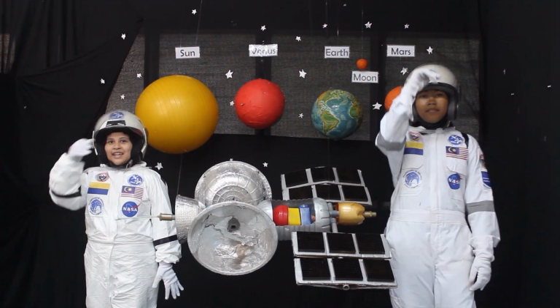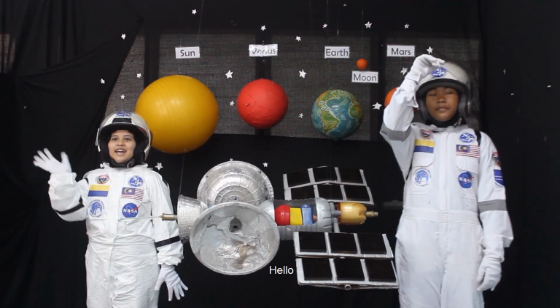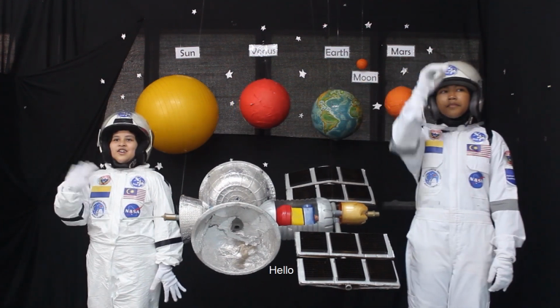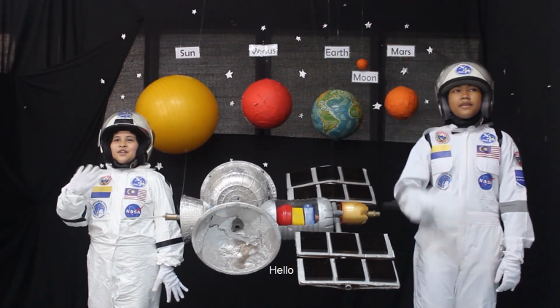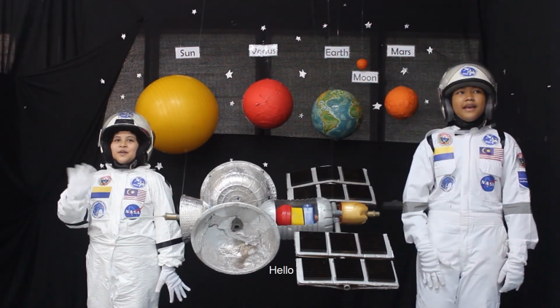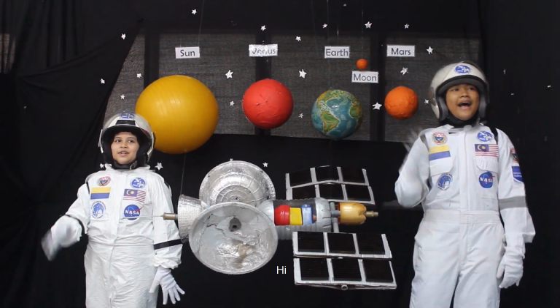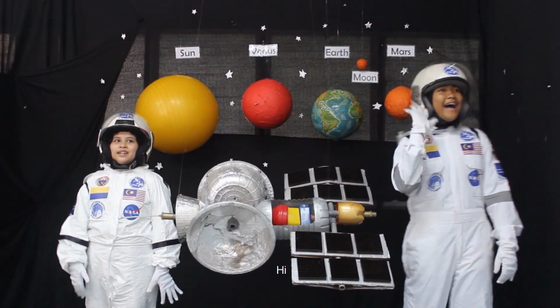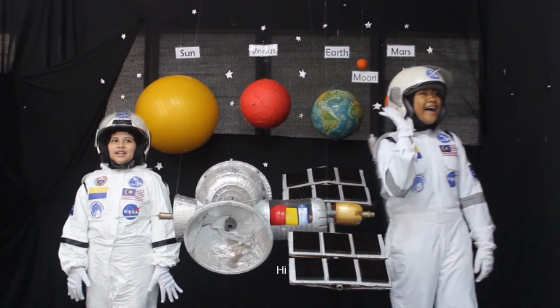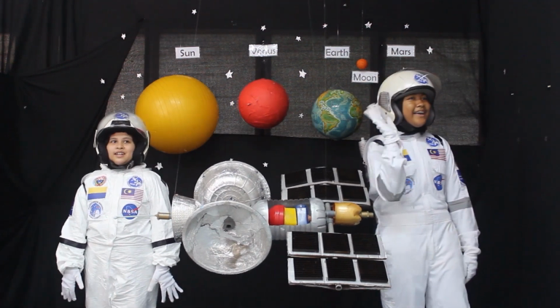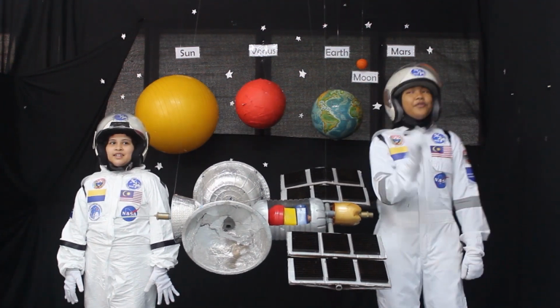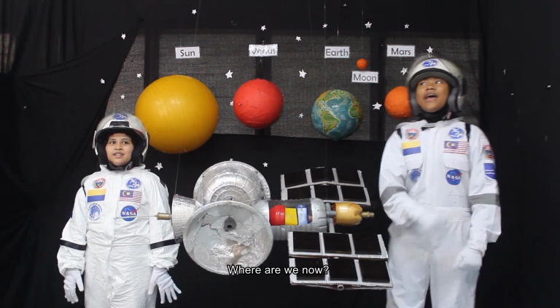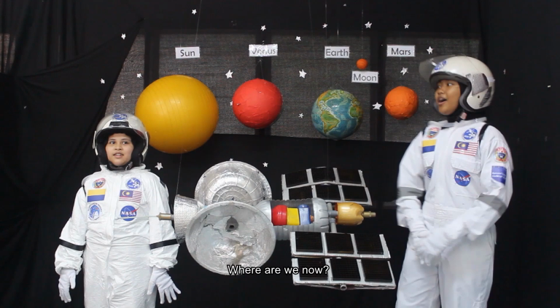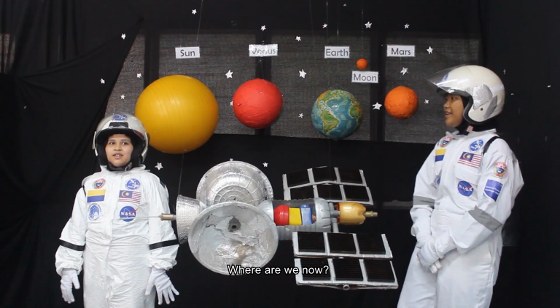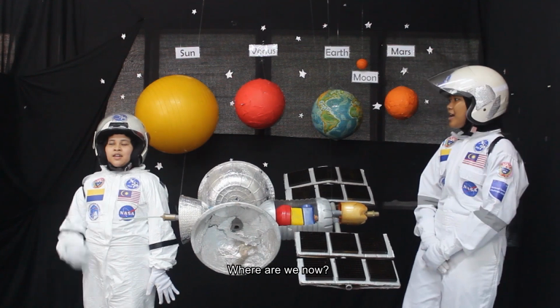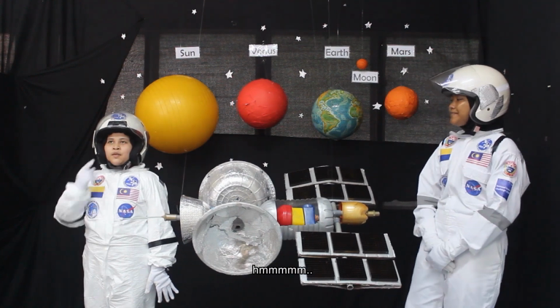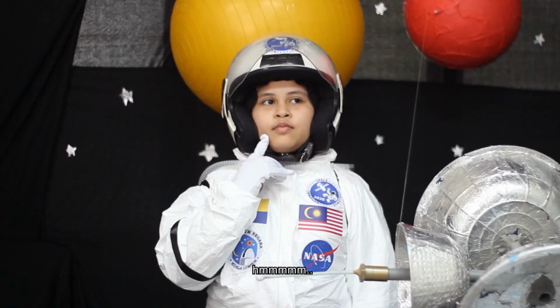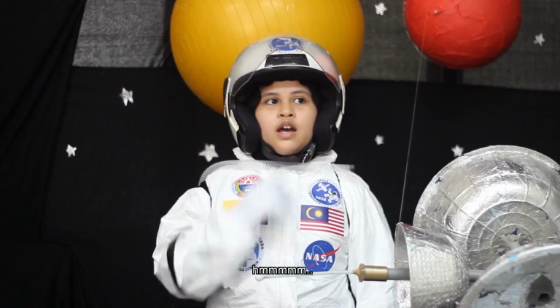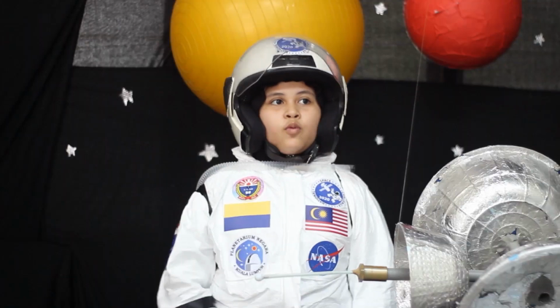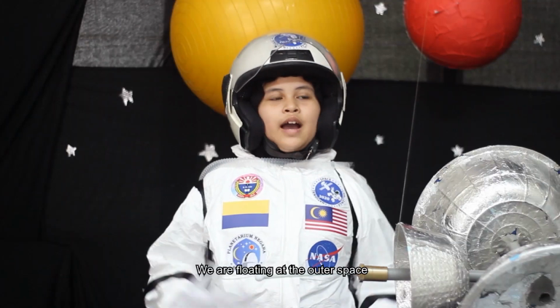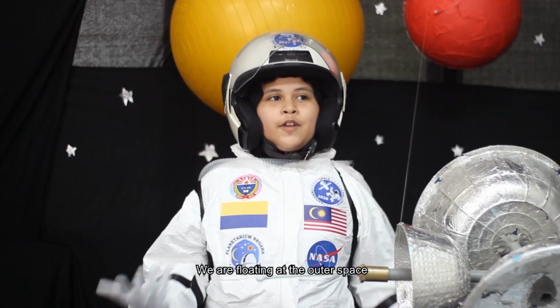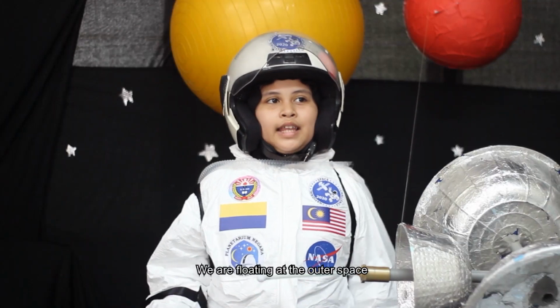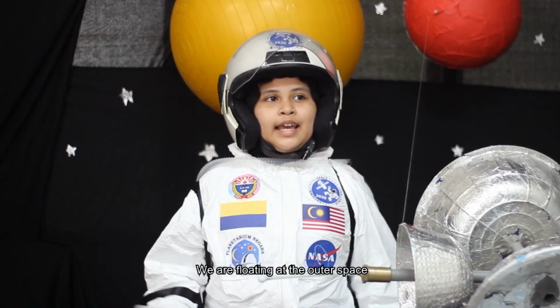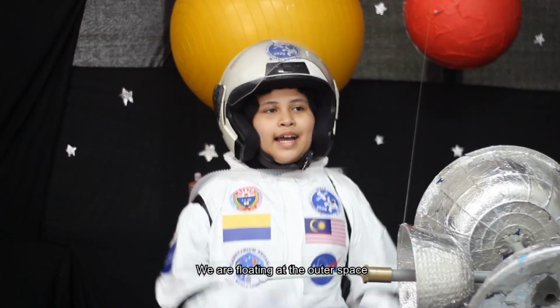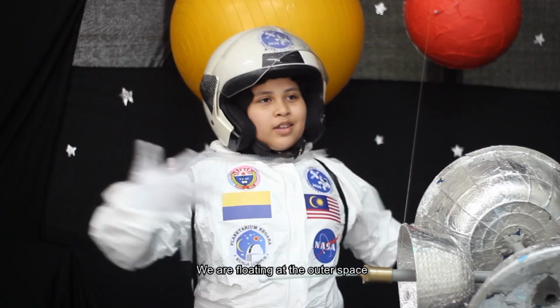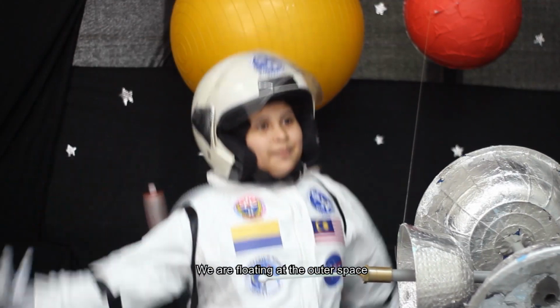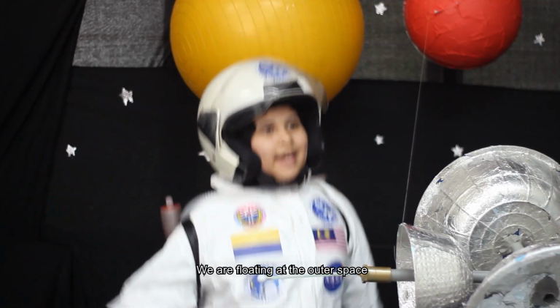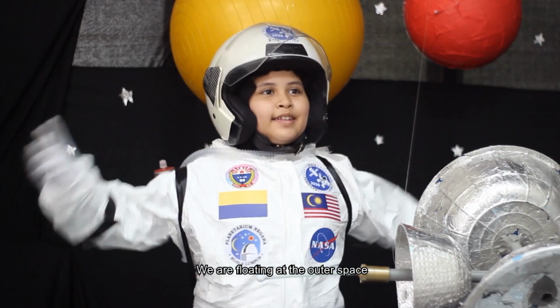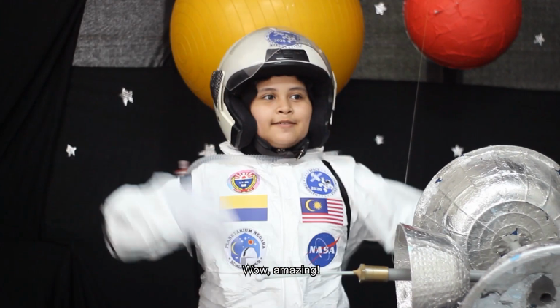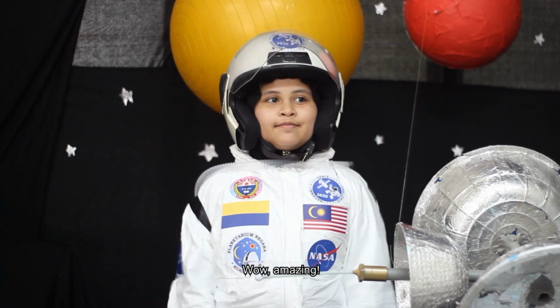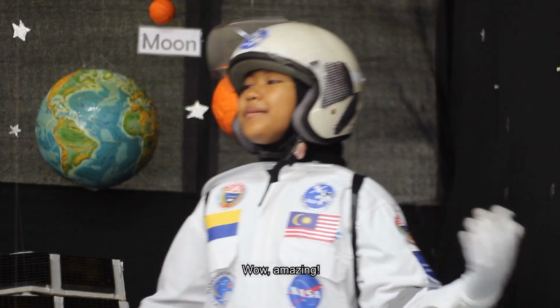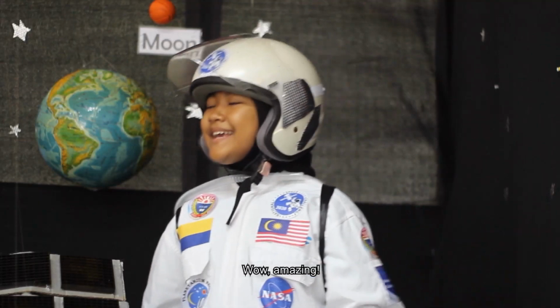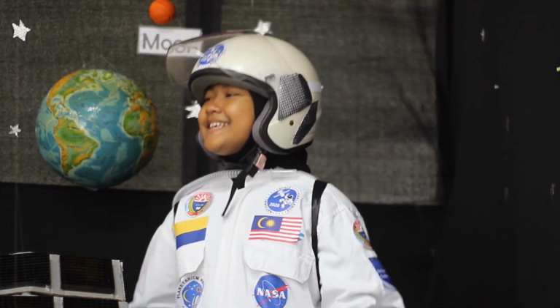Hello! Hi! Where are we now? Hmm, we are floating in outer space. Wow, amazing!